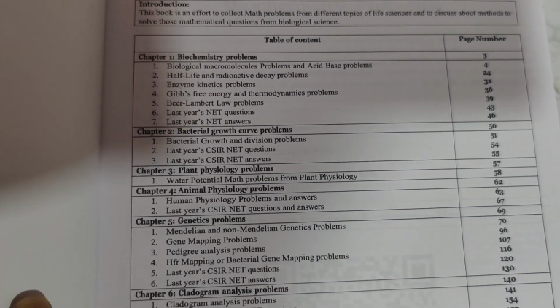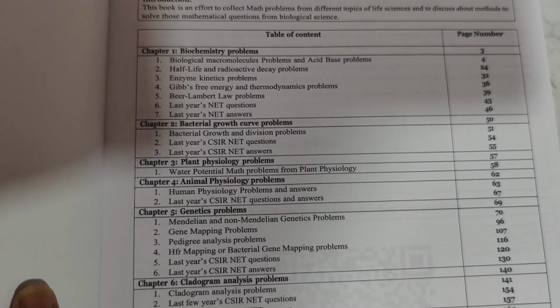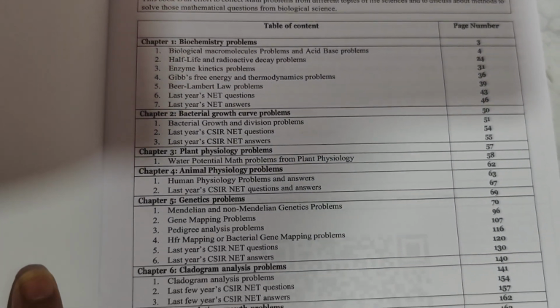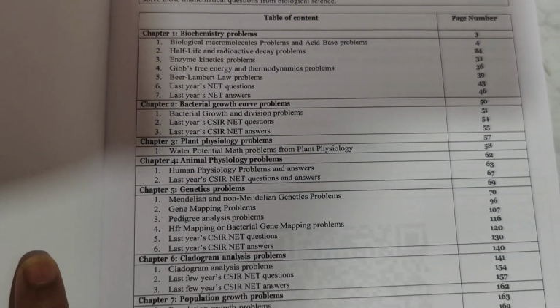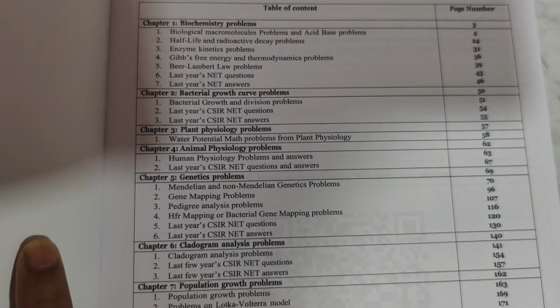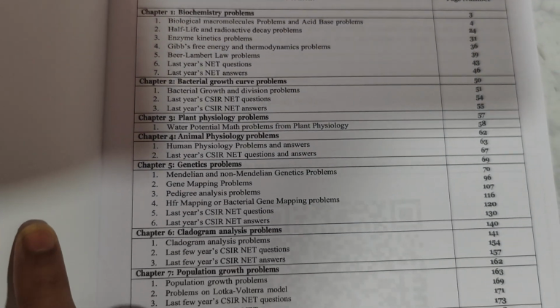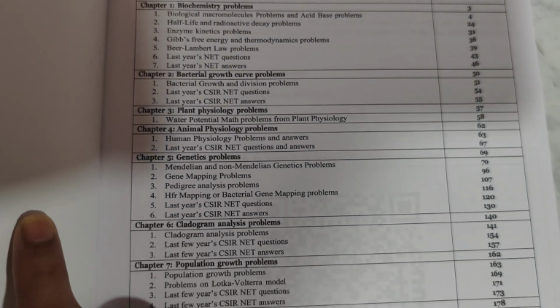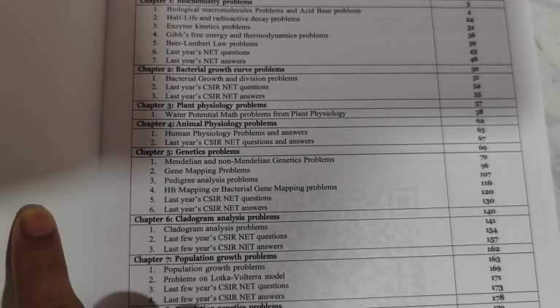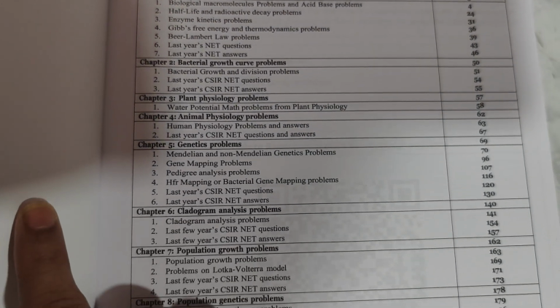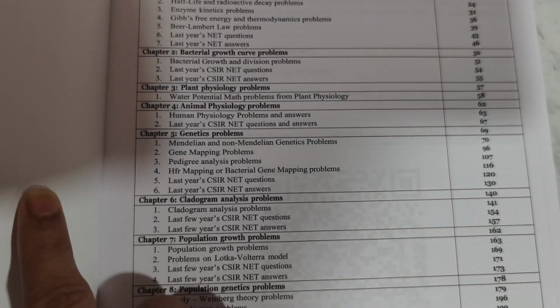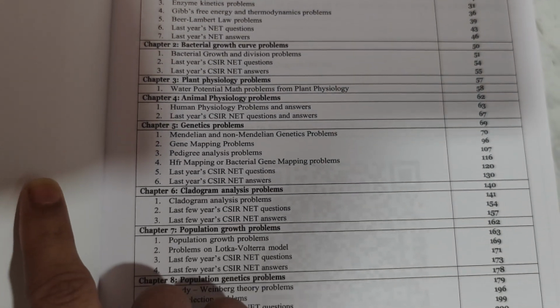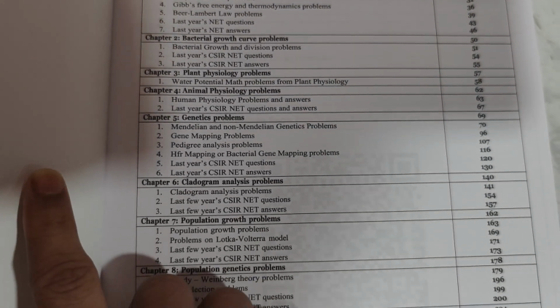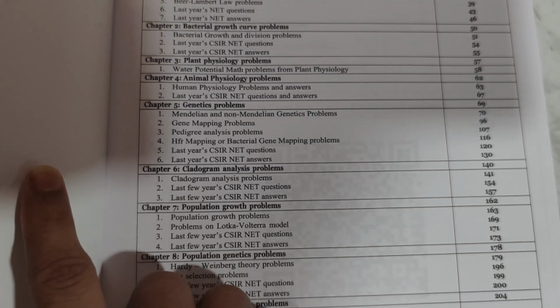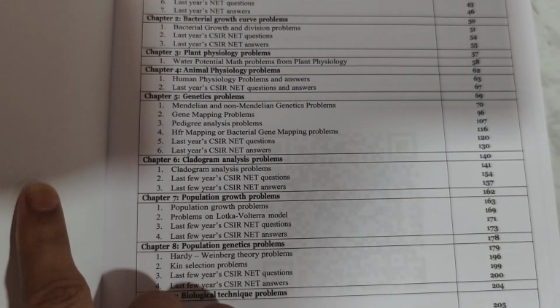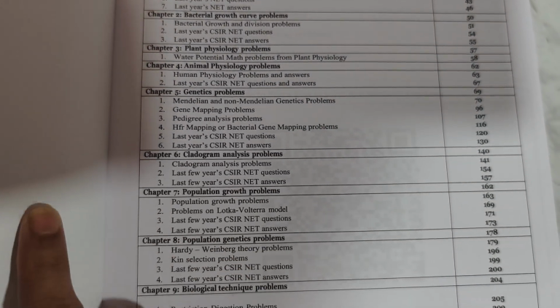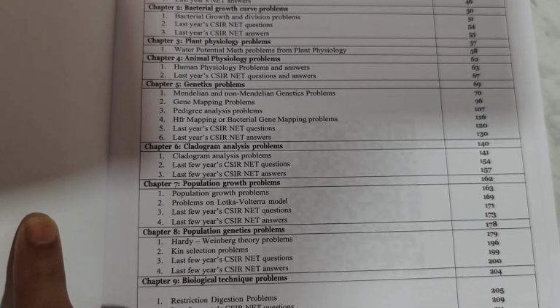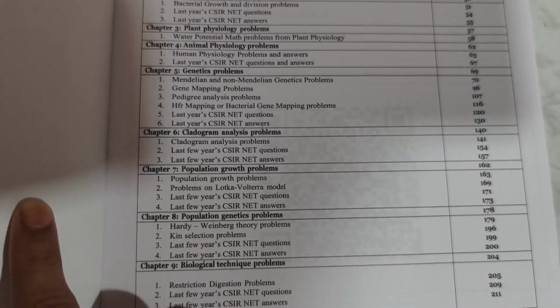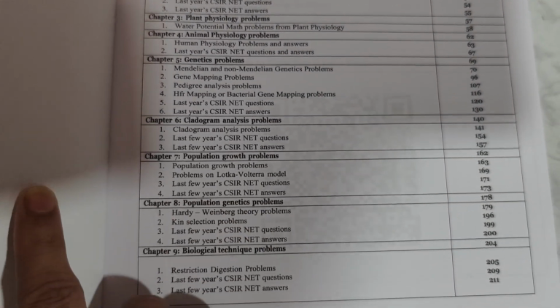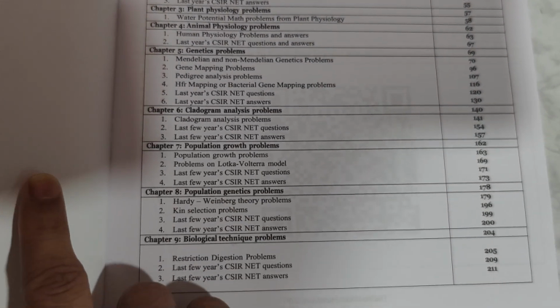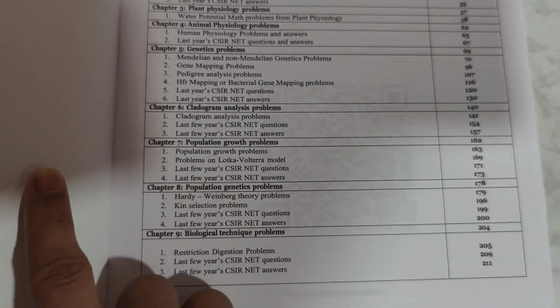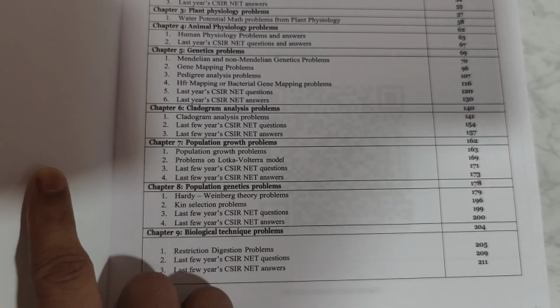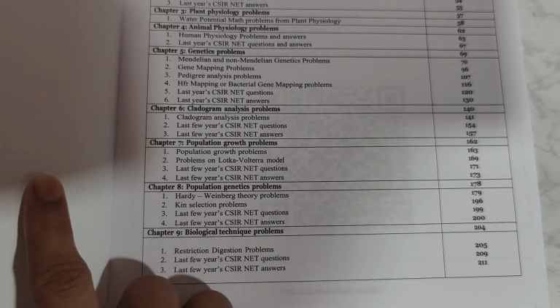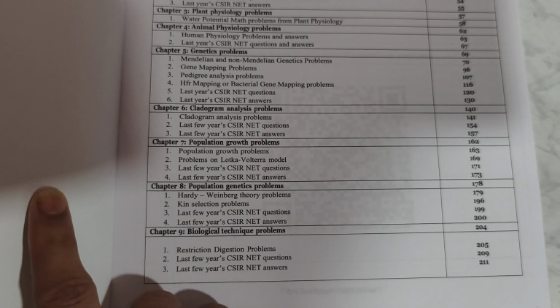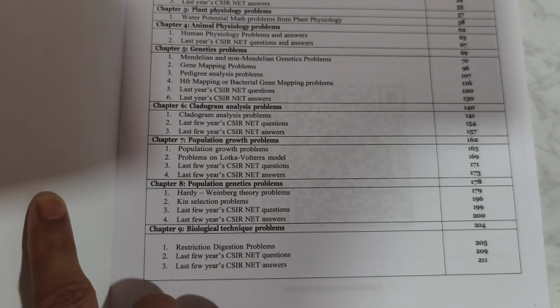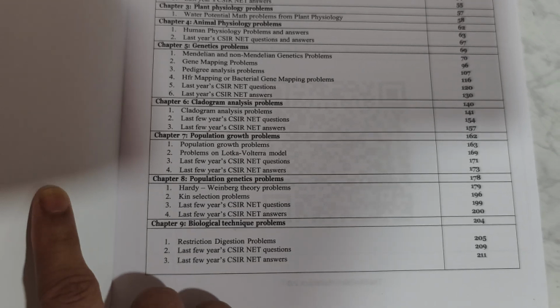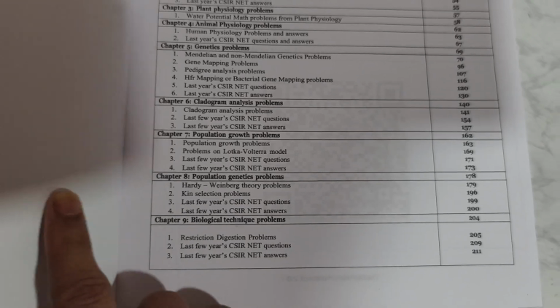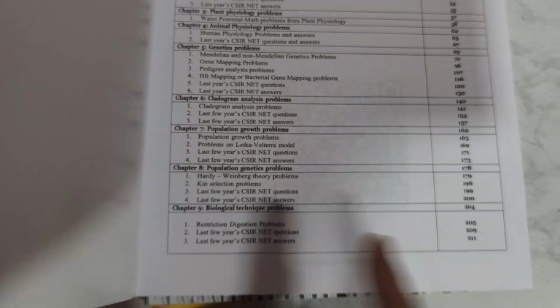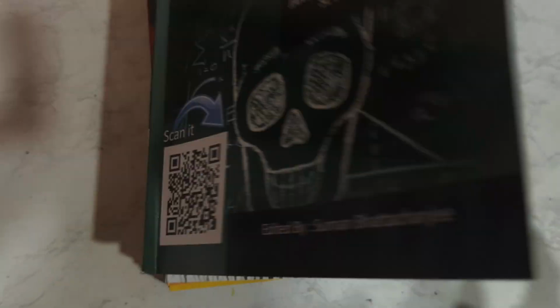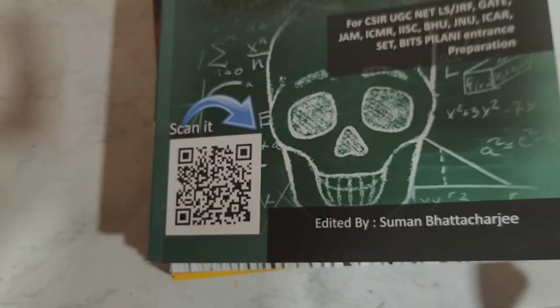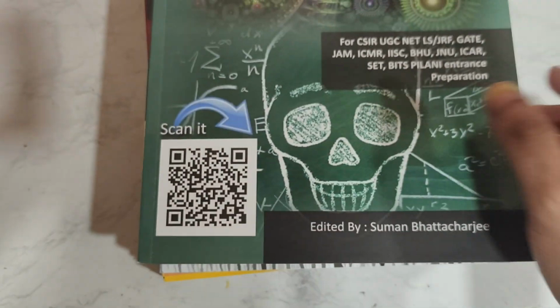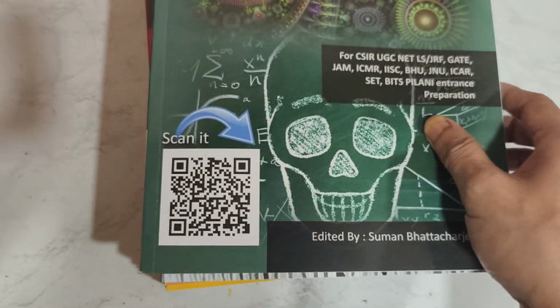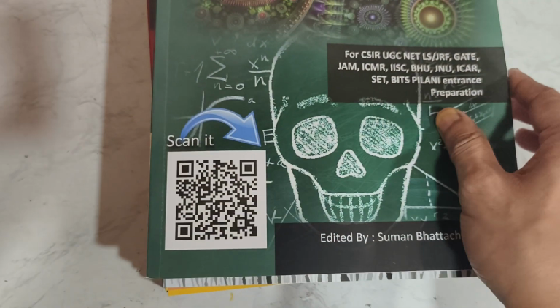bacterial growth curve, plant physiology, genetics, cladogram, population growth problems — all these problems are covered.